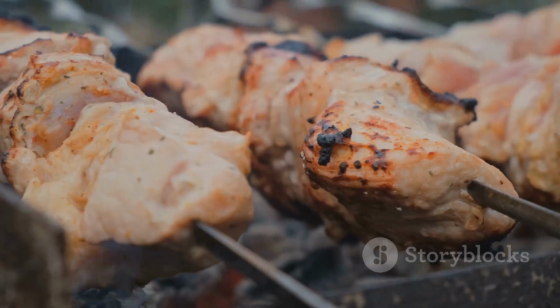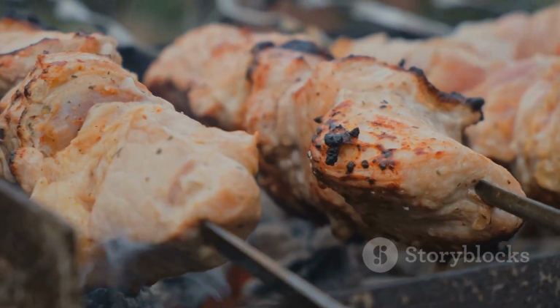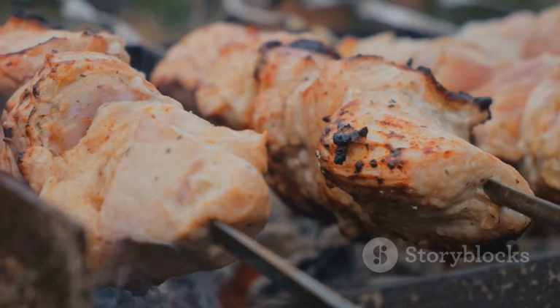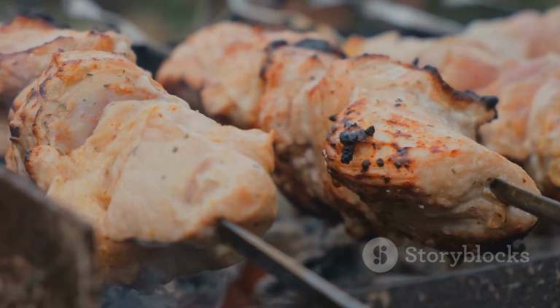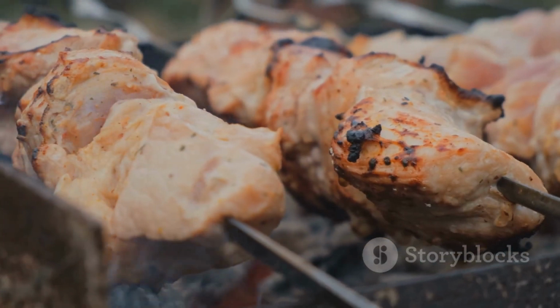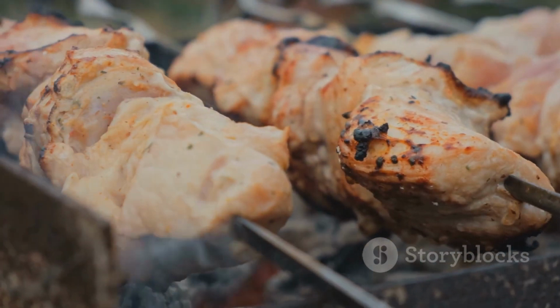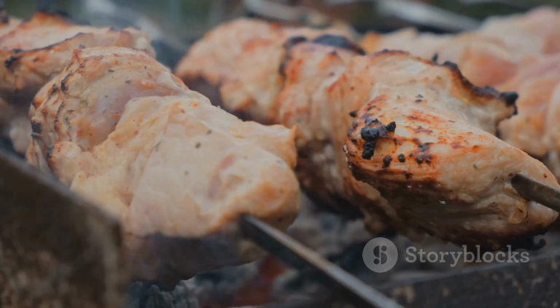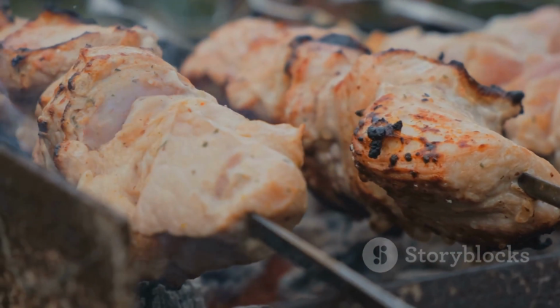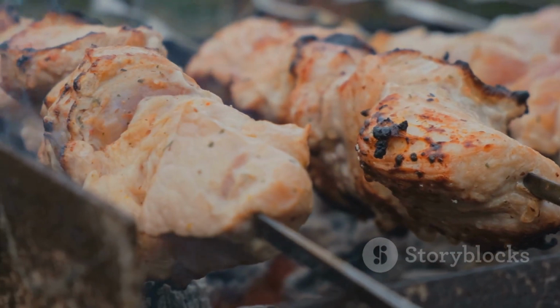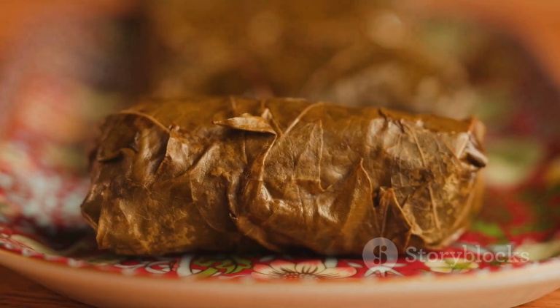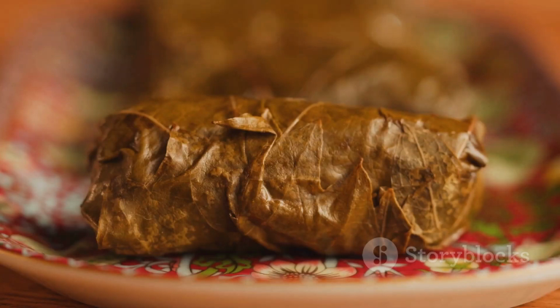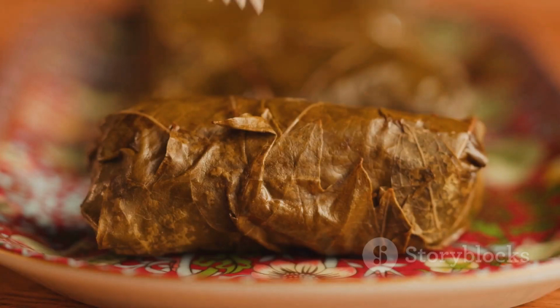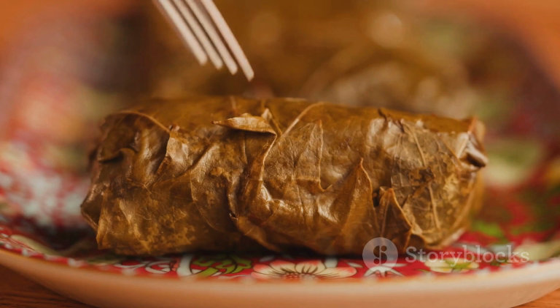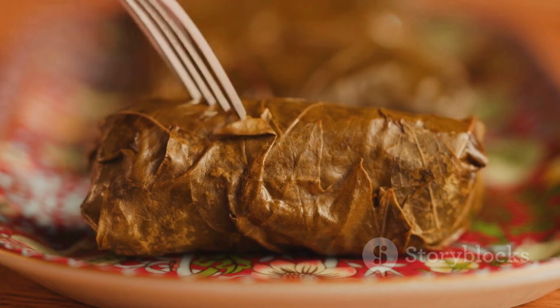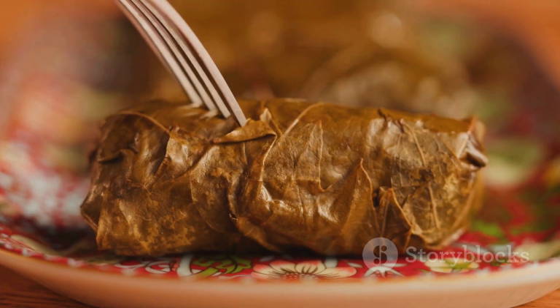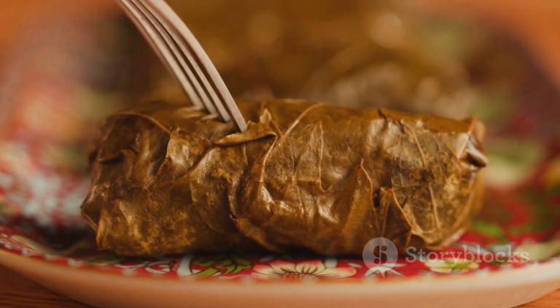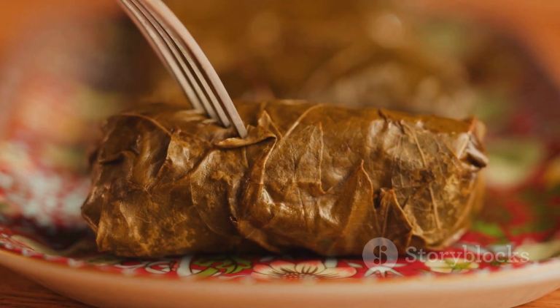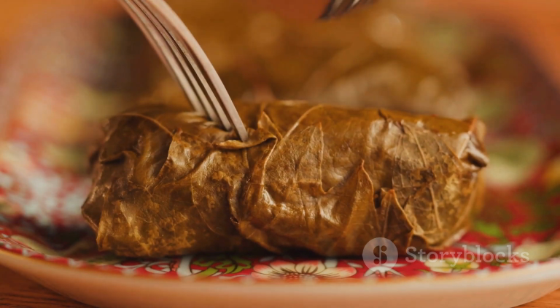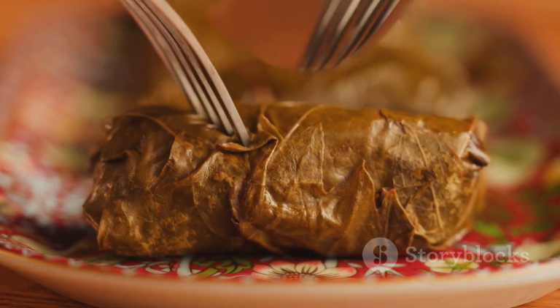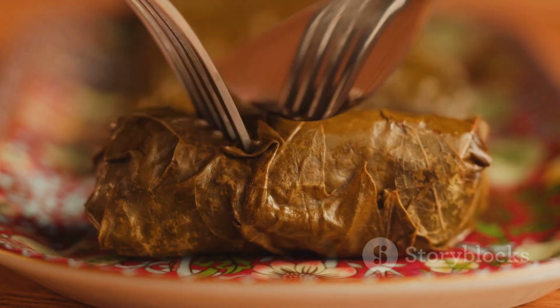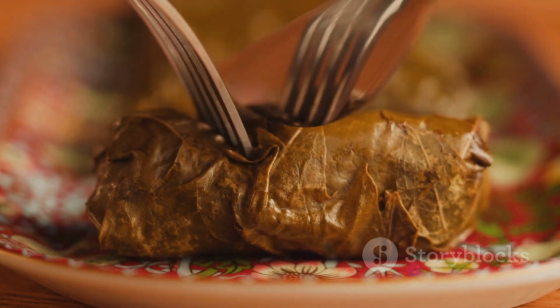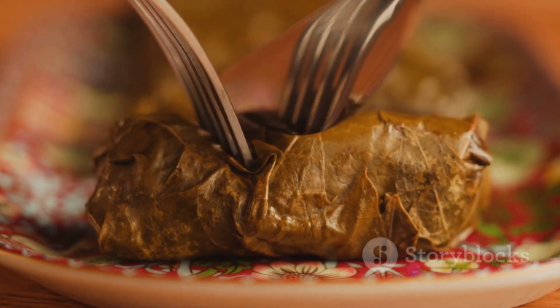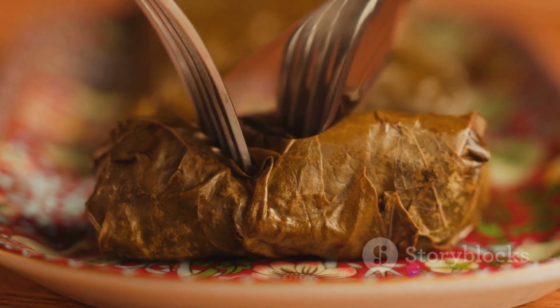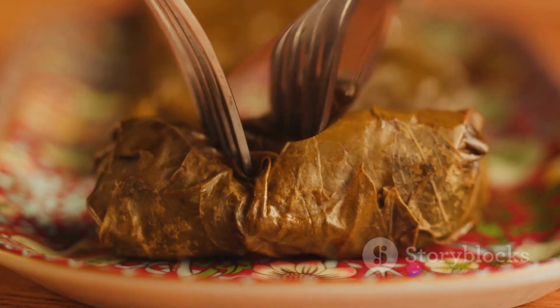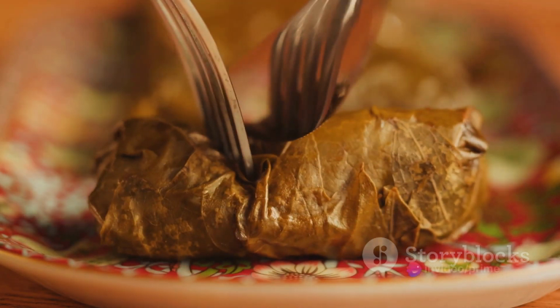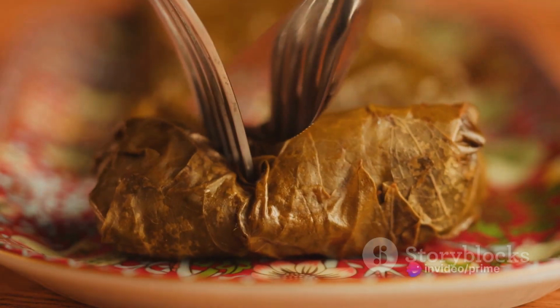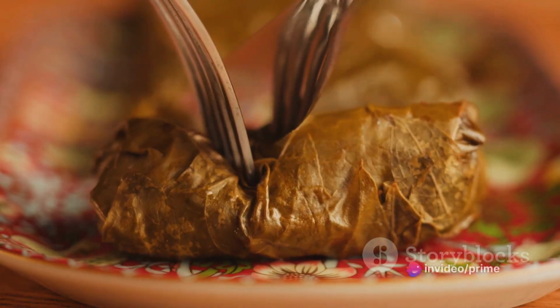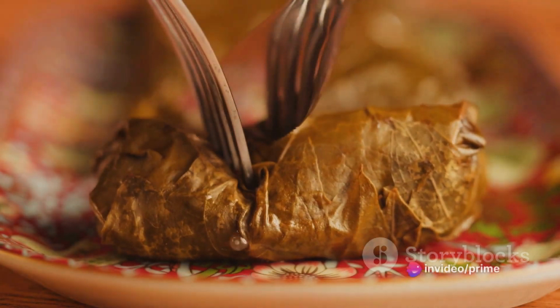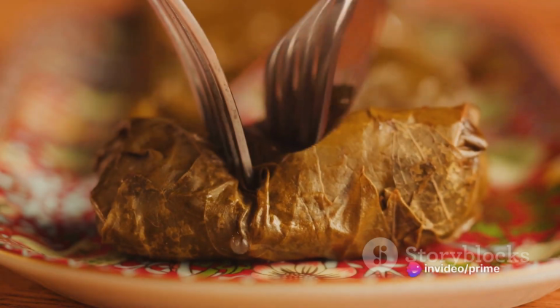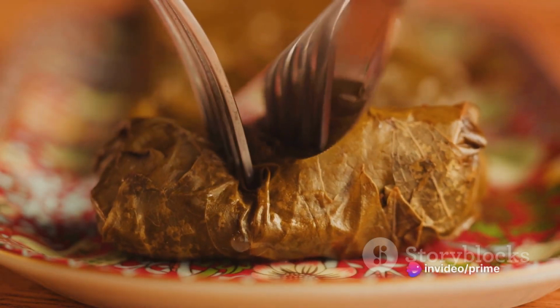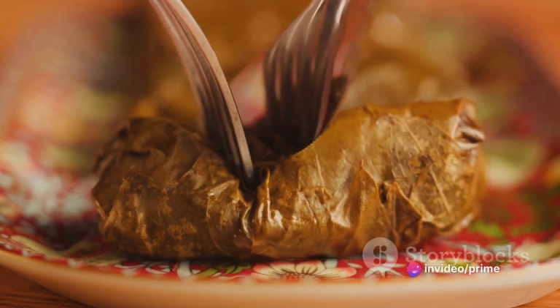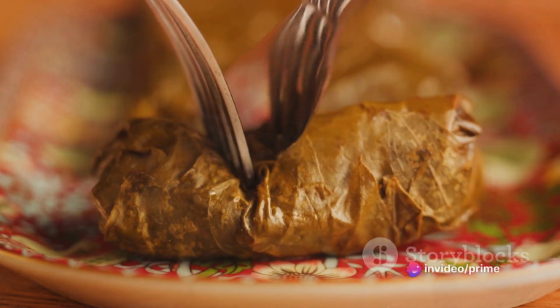Are your taste buds tingling yet? Good, because we're about to dive into the recipe for this tantalizing turkey kebab bowl.